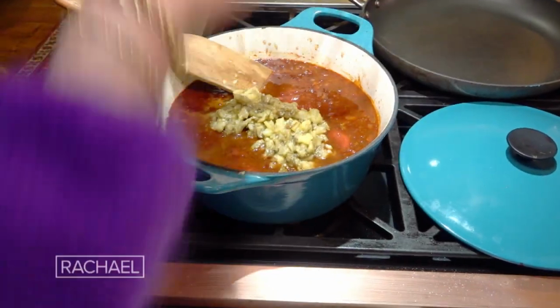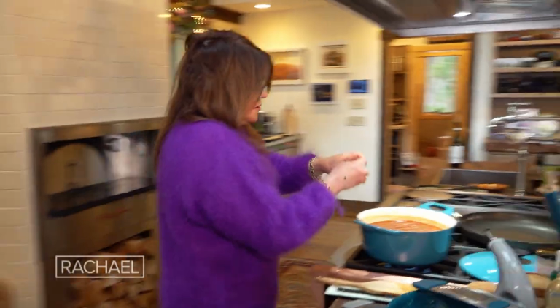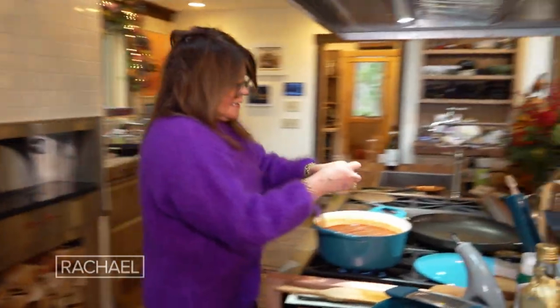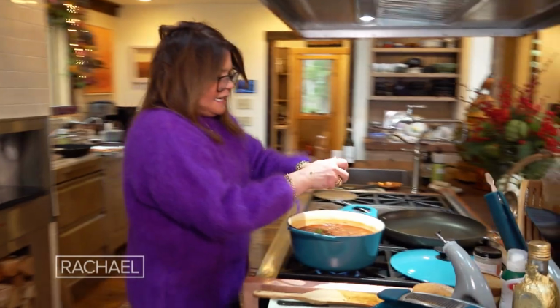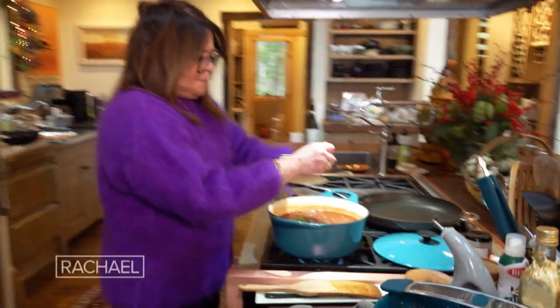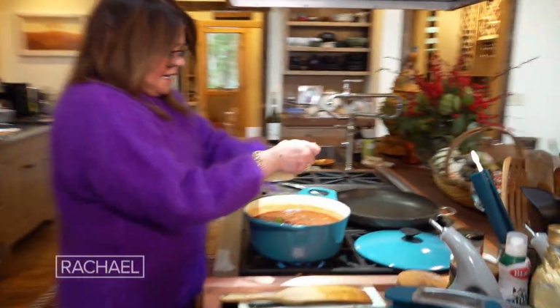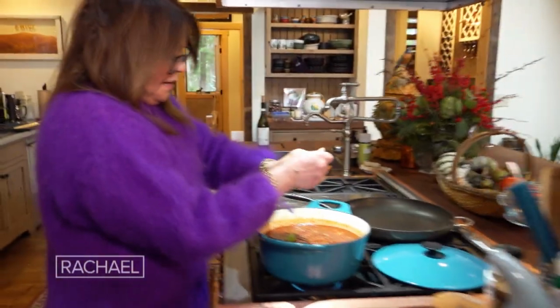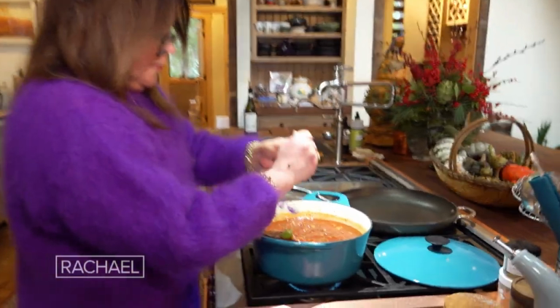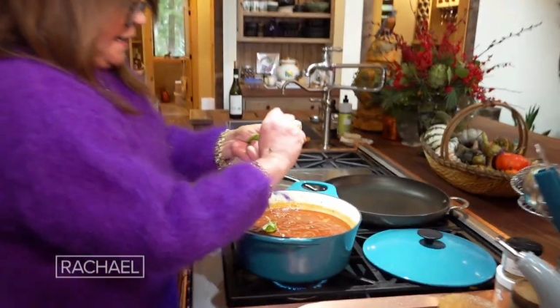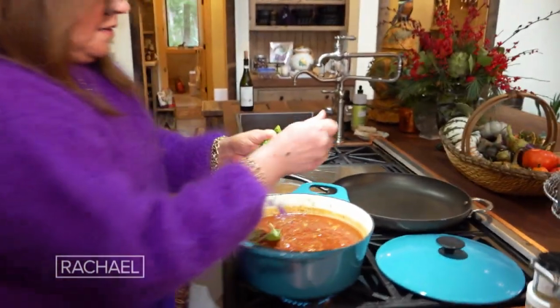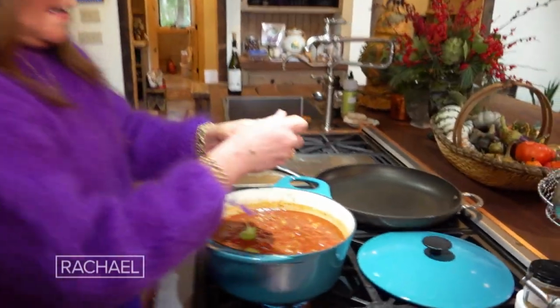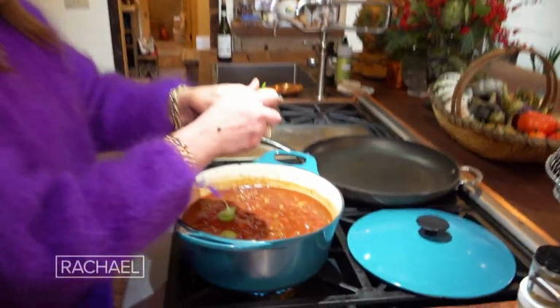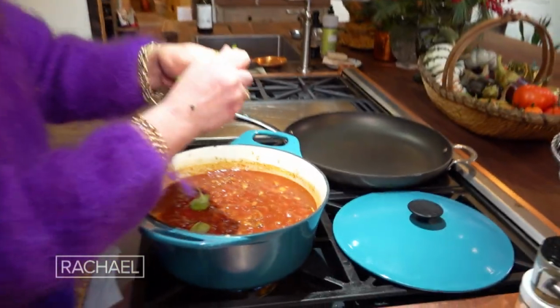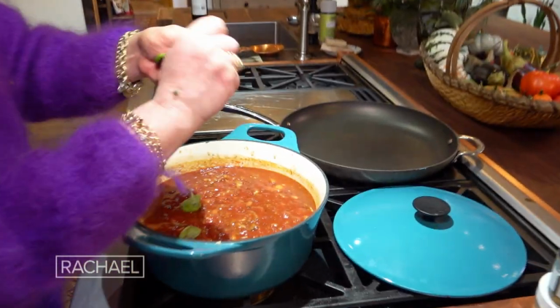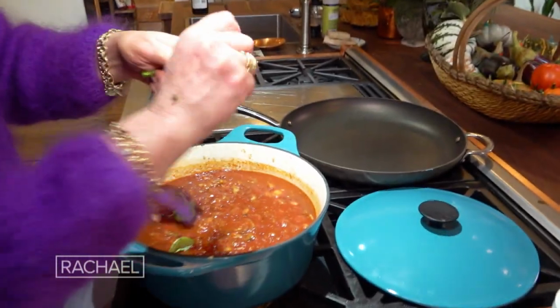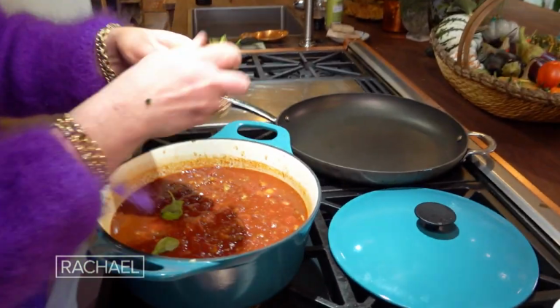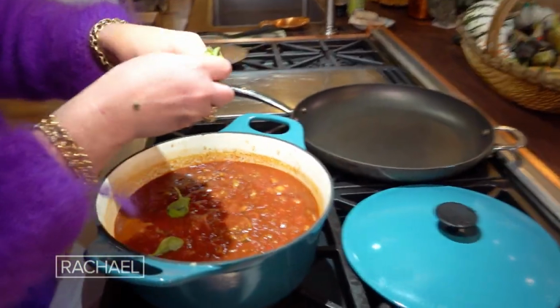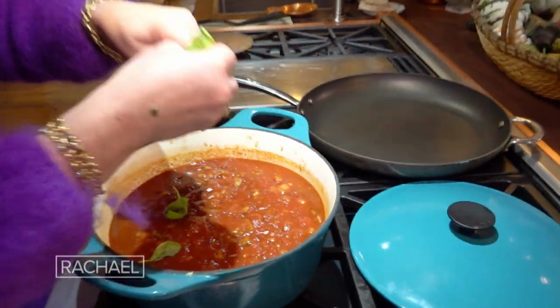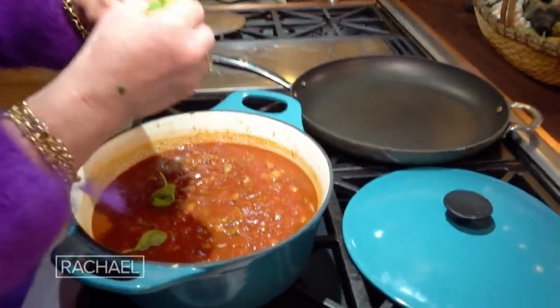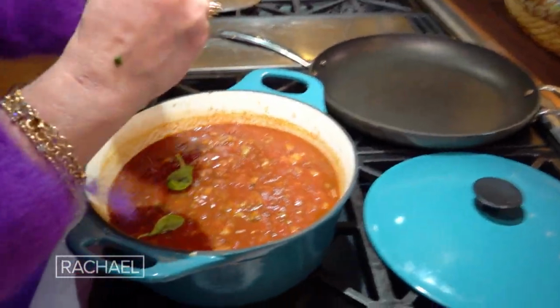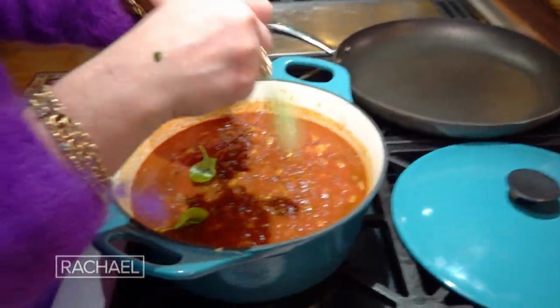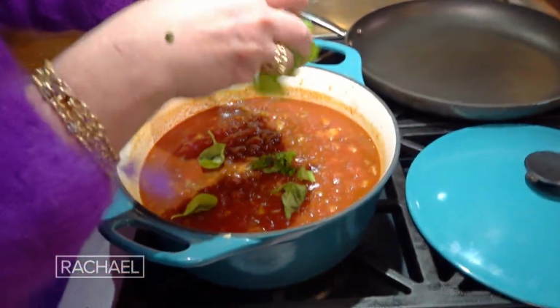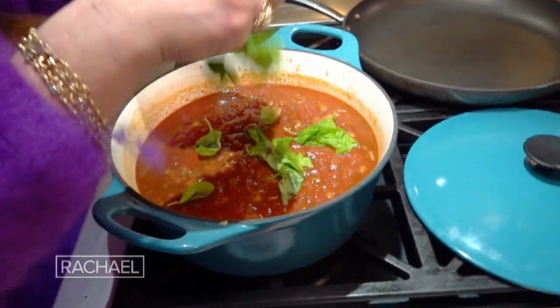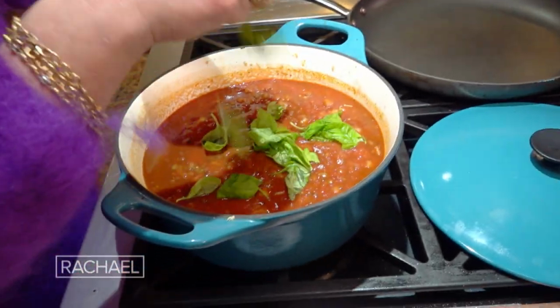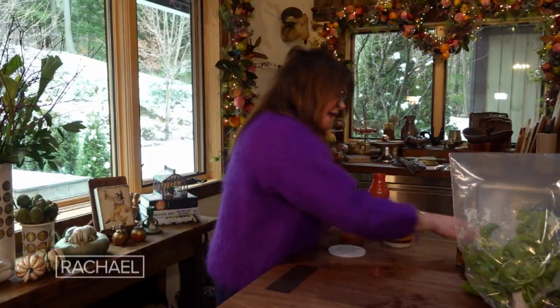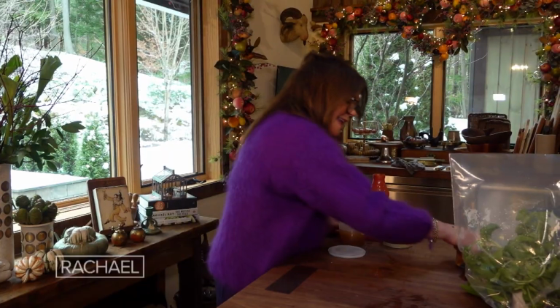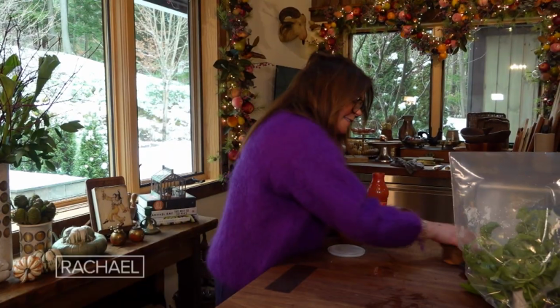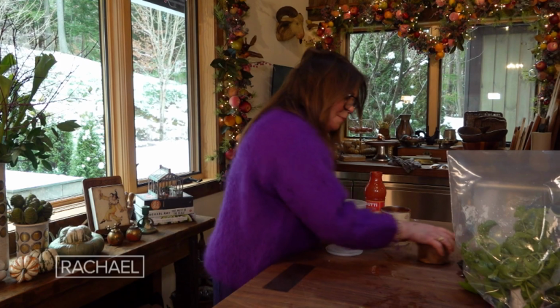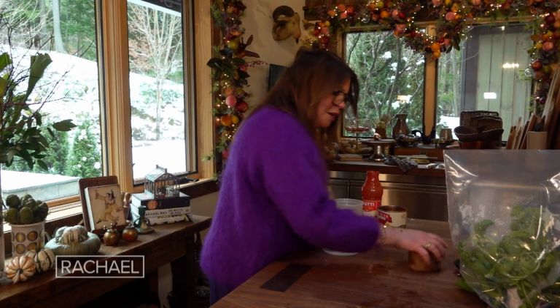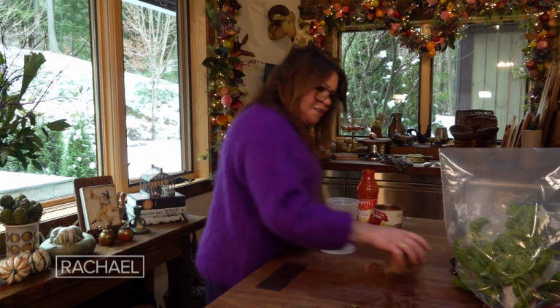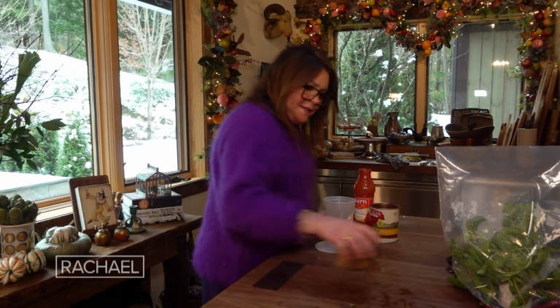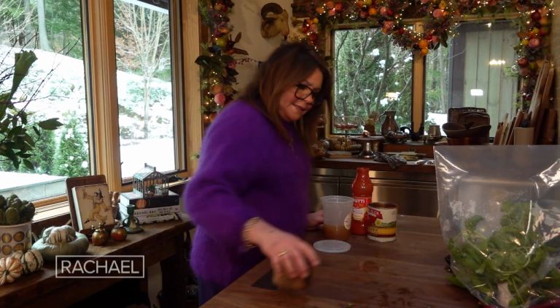I take a big handful of basil and tear it right into the pot. Next up, we're going to make frico.